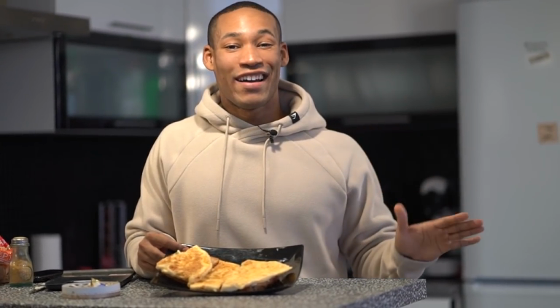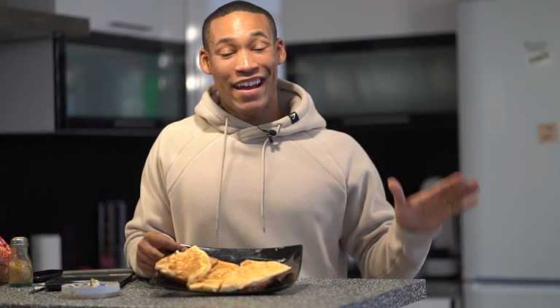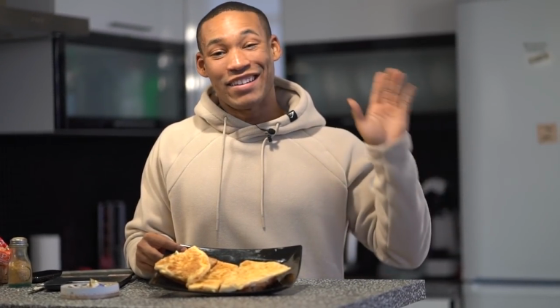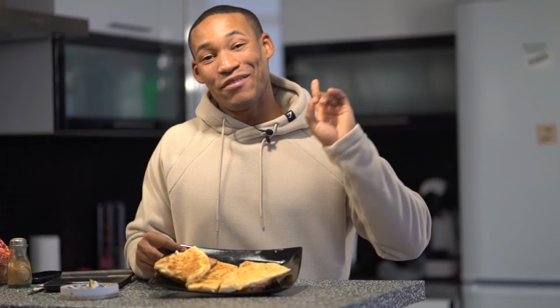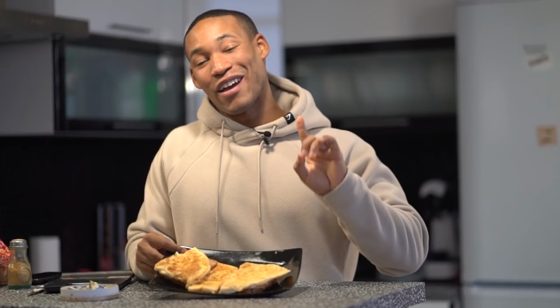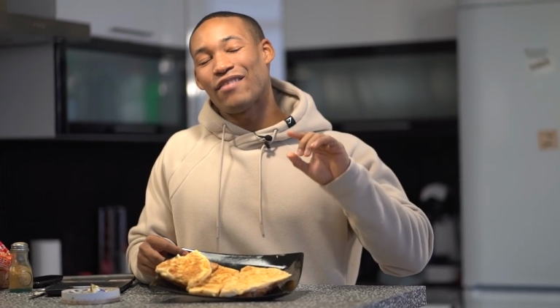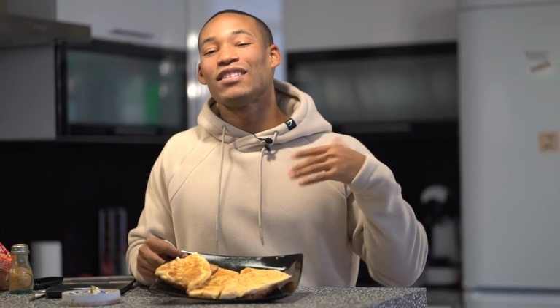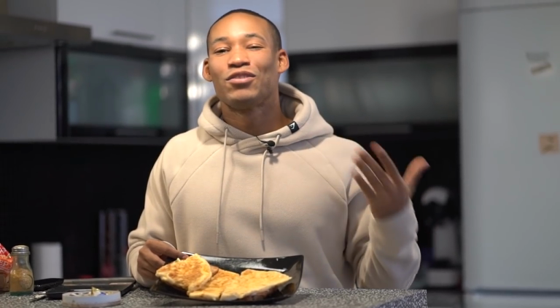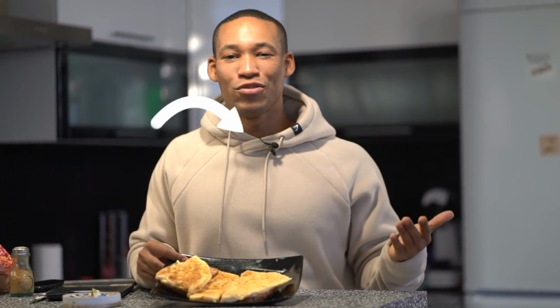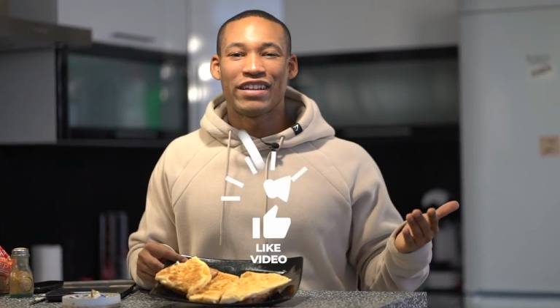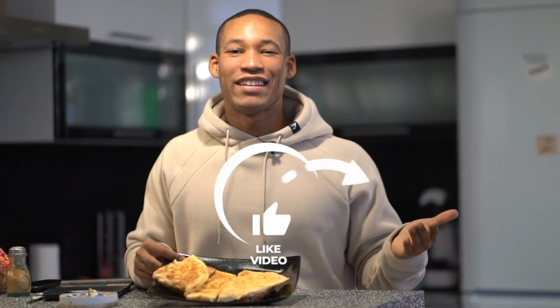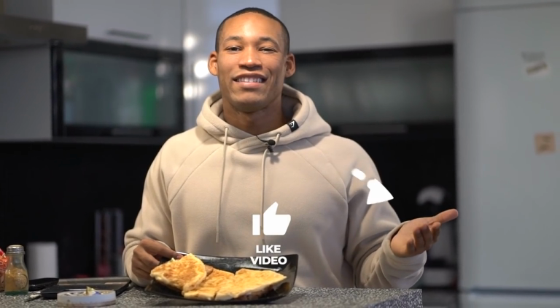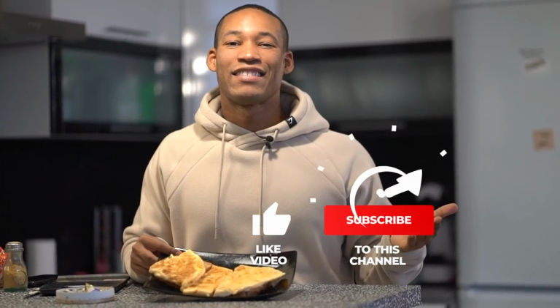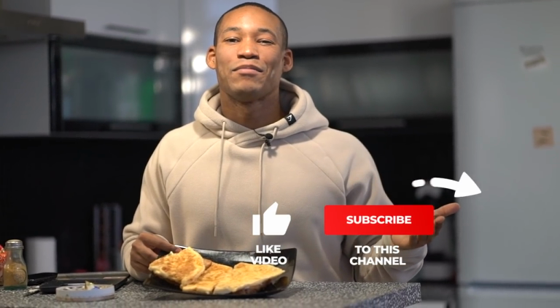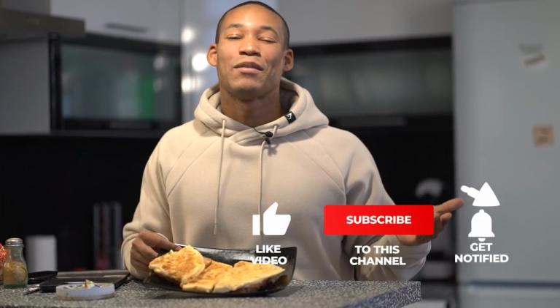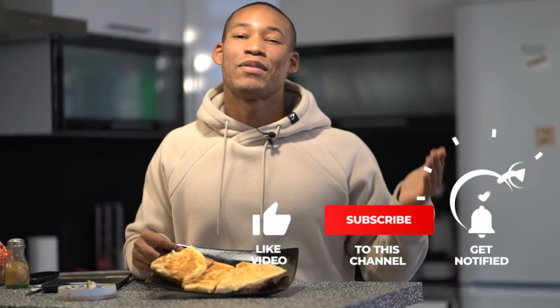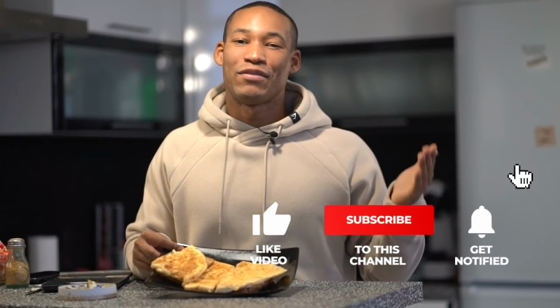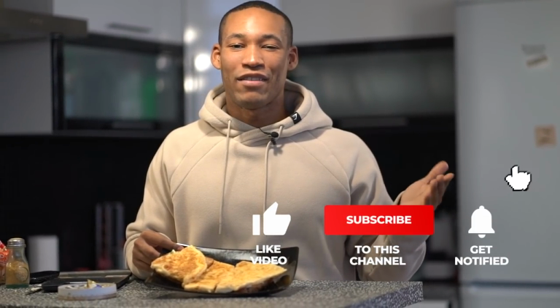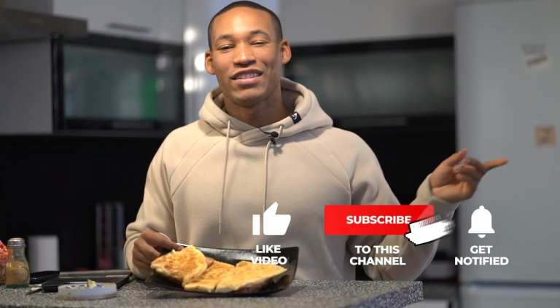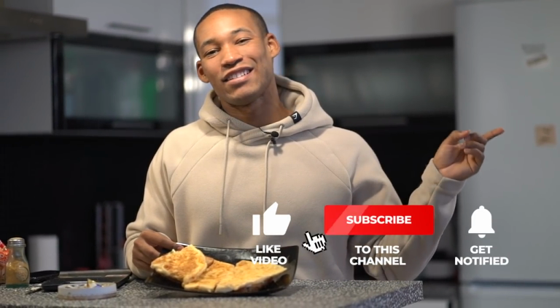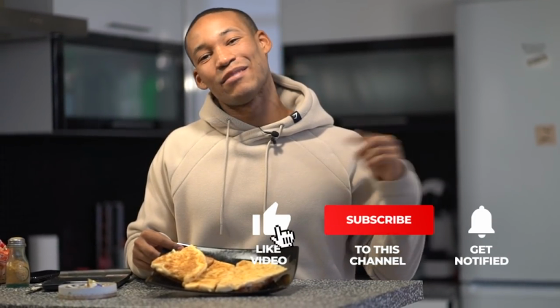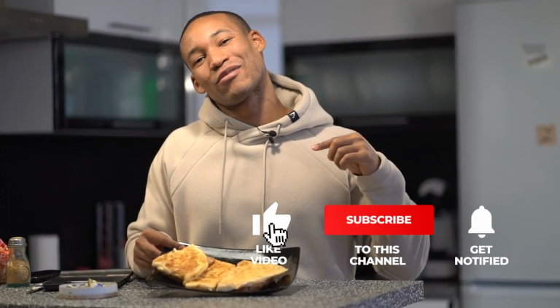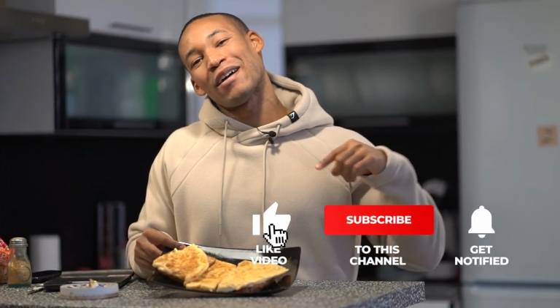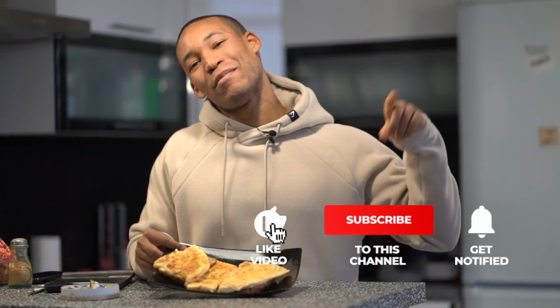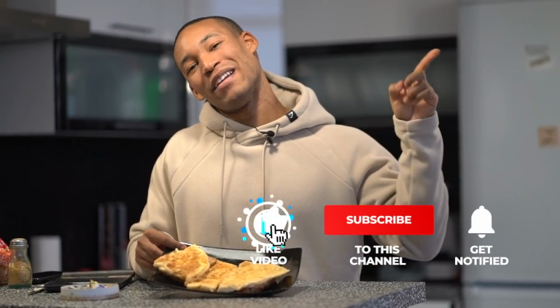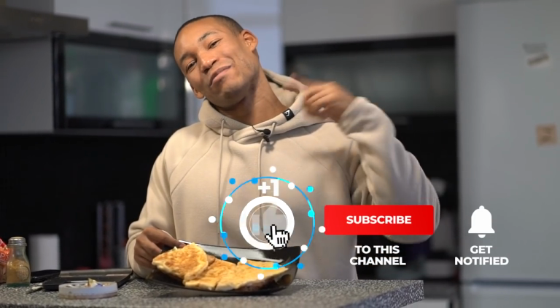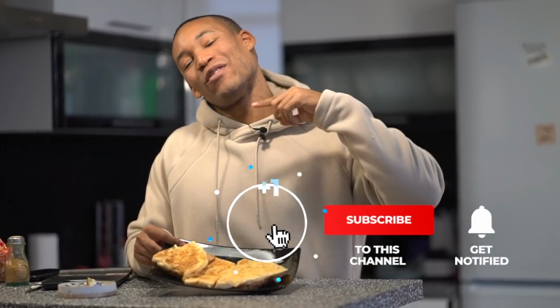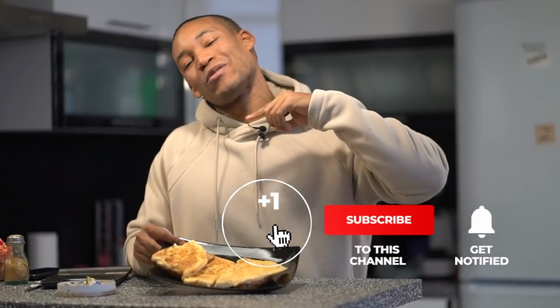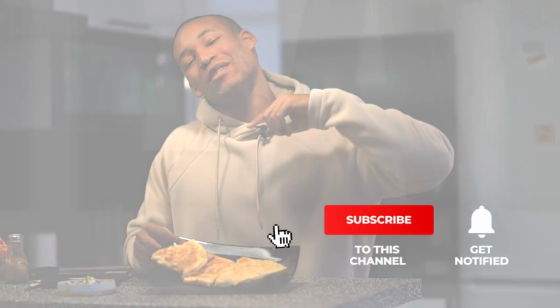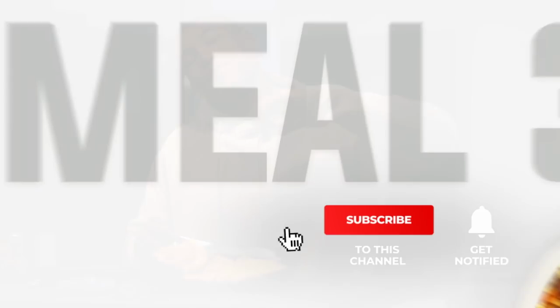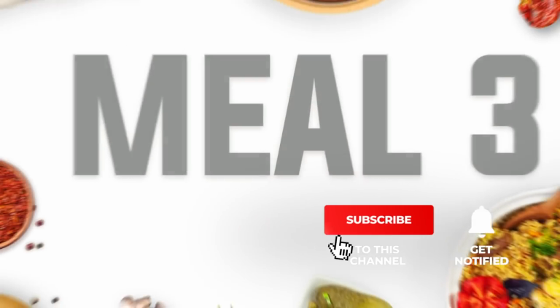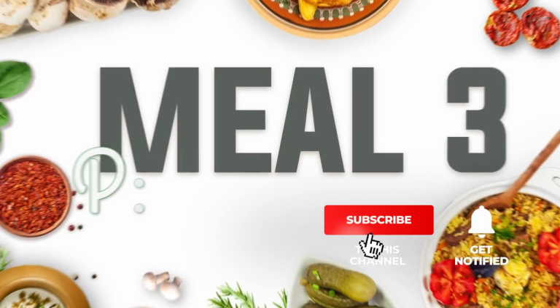If you haven't already, do hit the thumbs up, subscribe, and let's move on to meal number three.